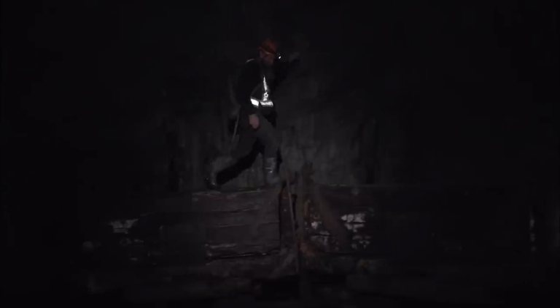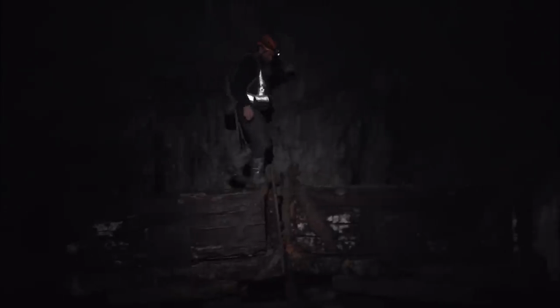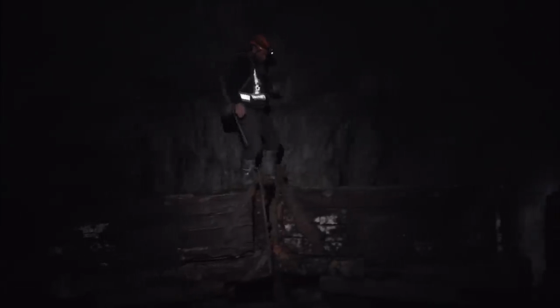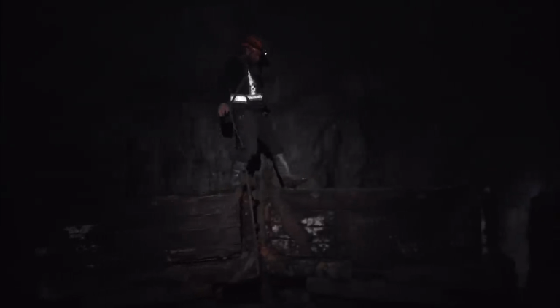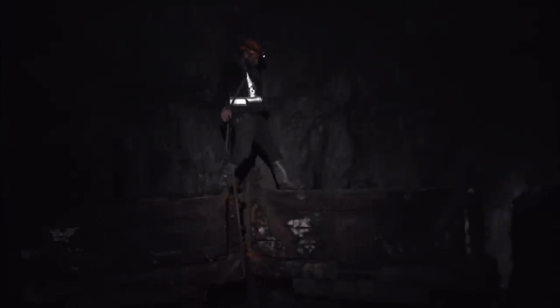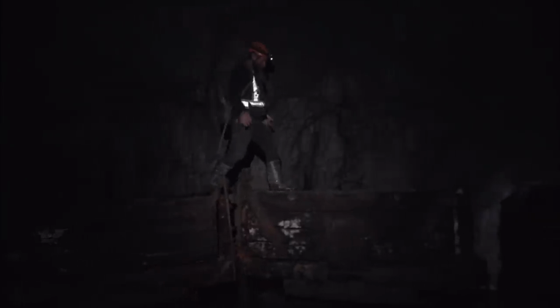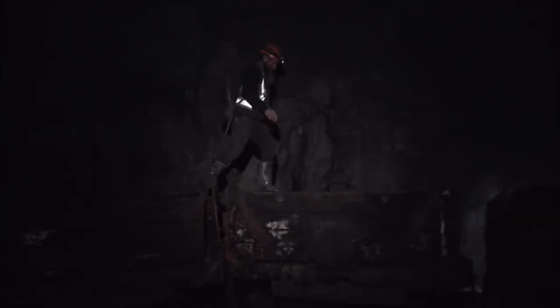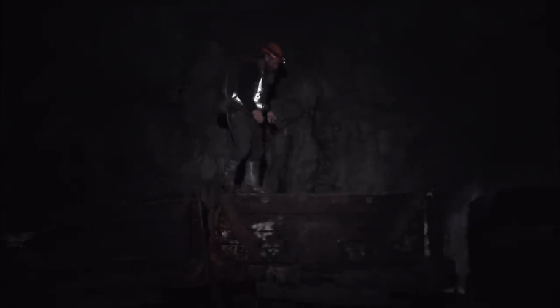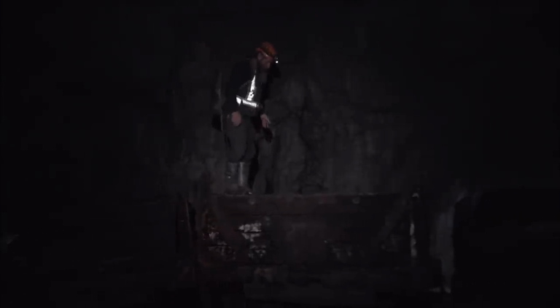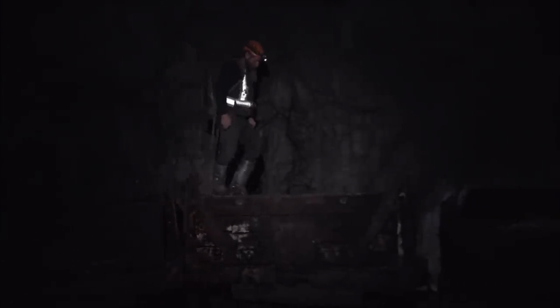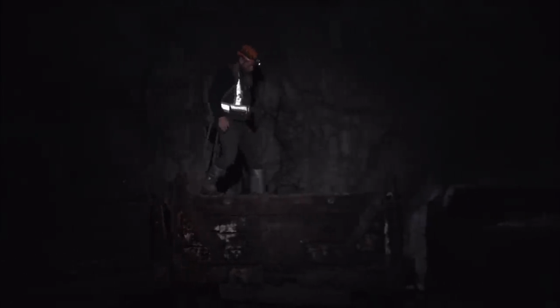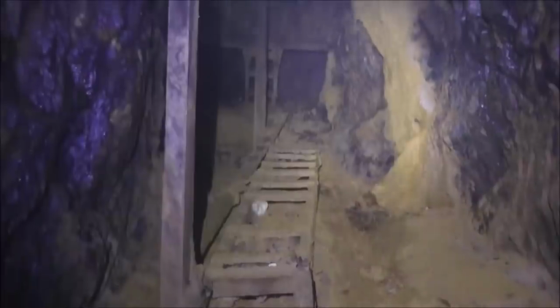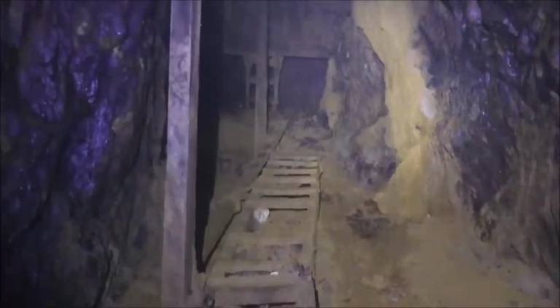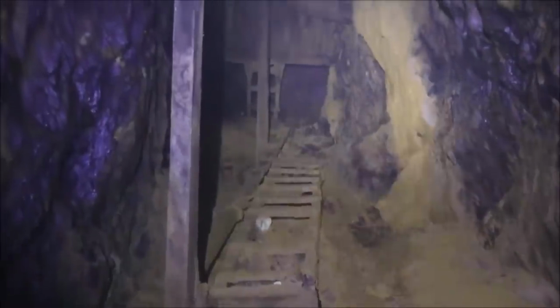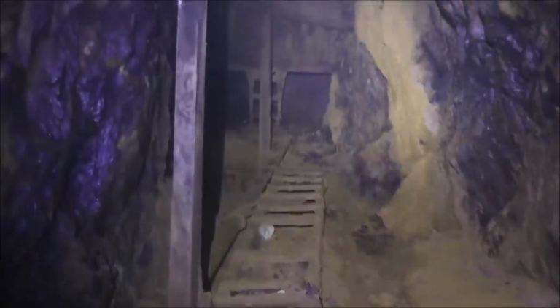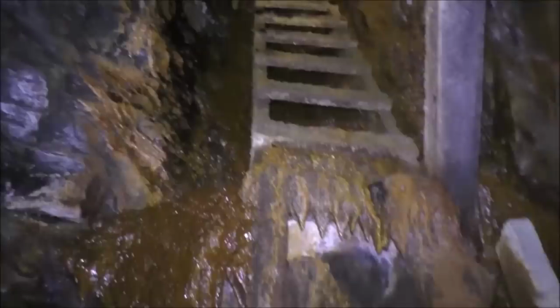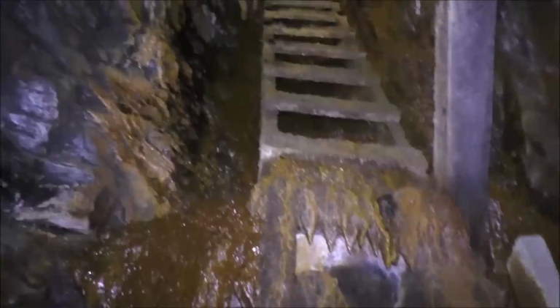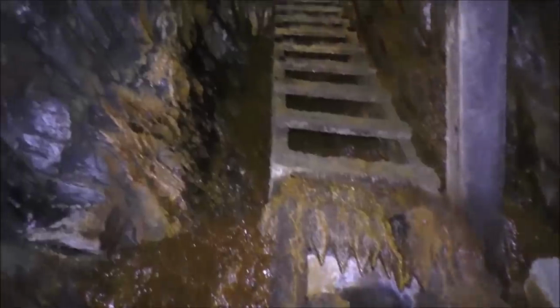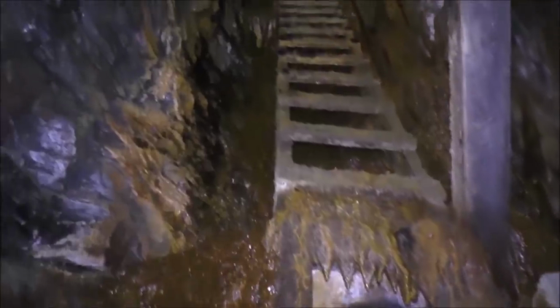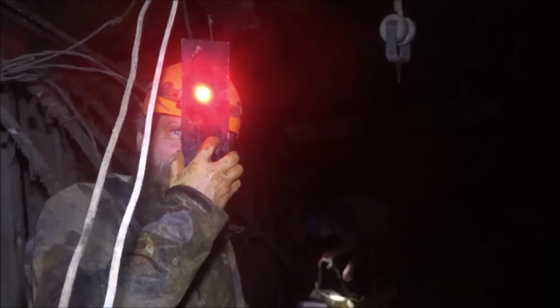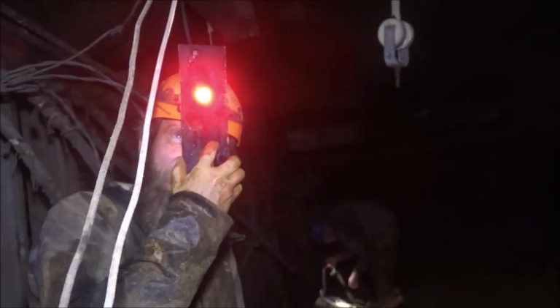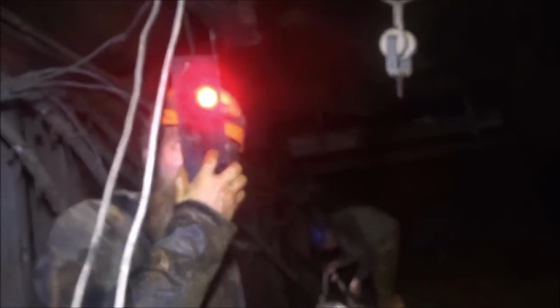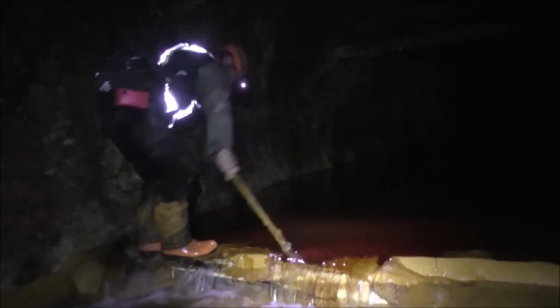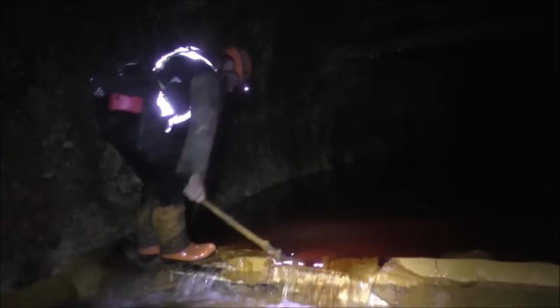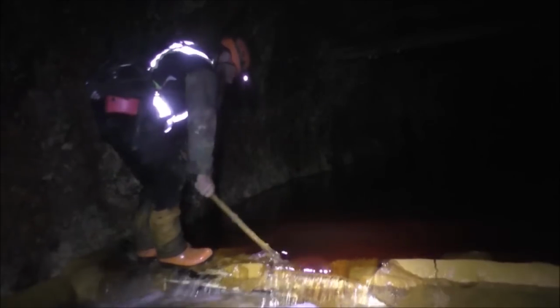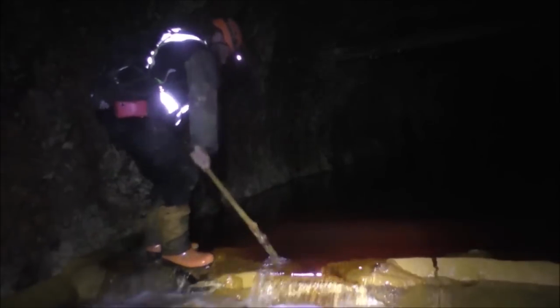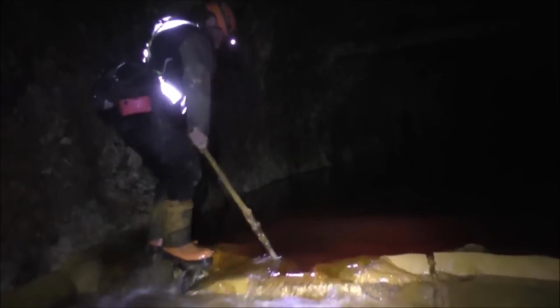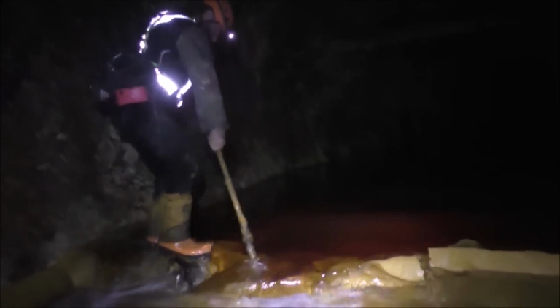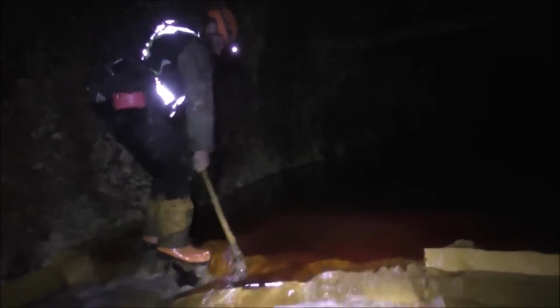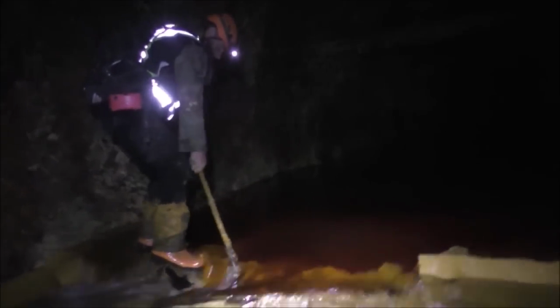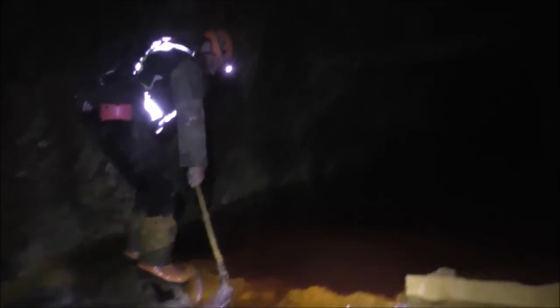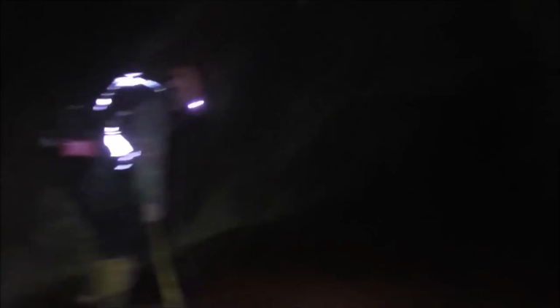If you don't like dark places that are wet, and you're claustrophobic with a bunch of phobias, this is not going to be the place for you.